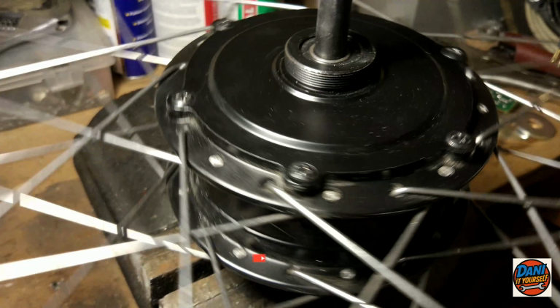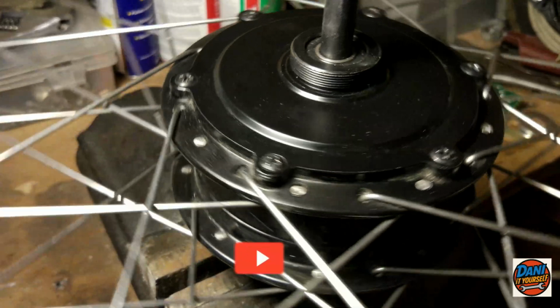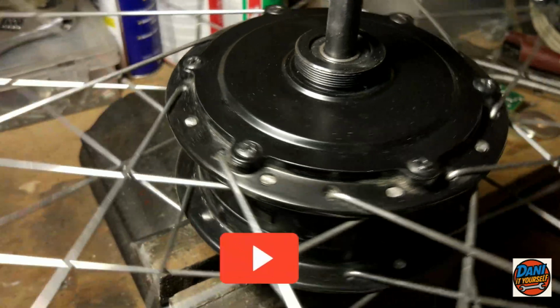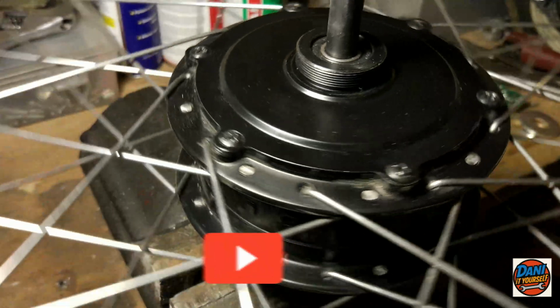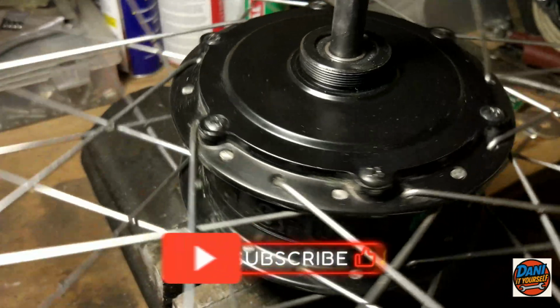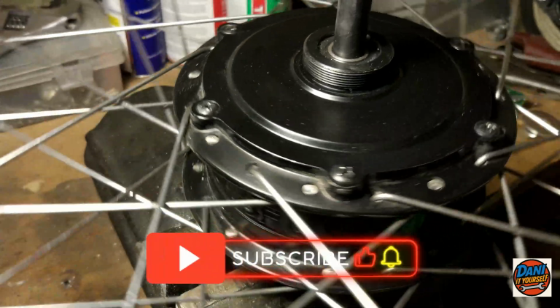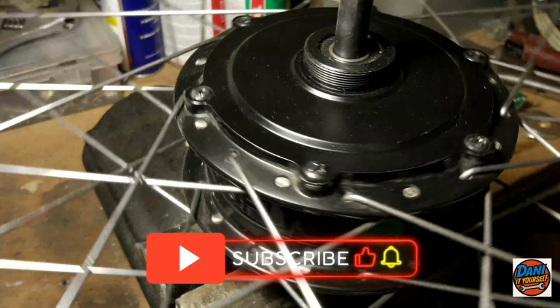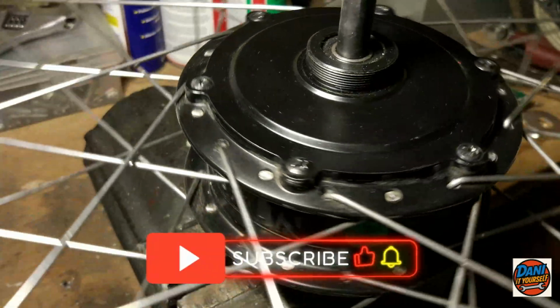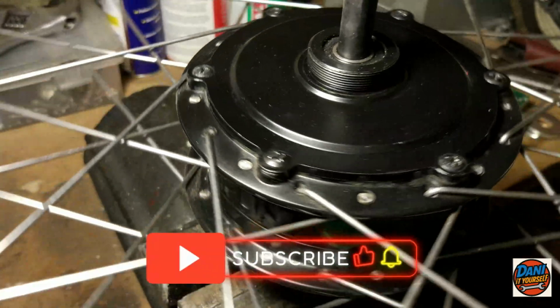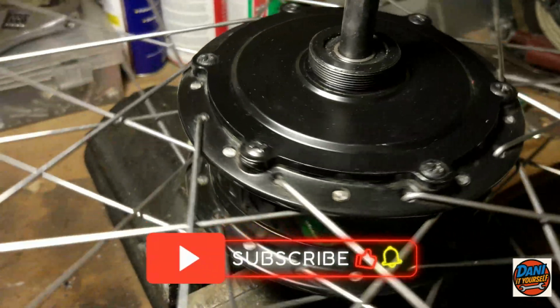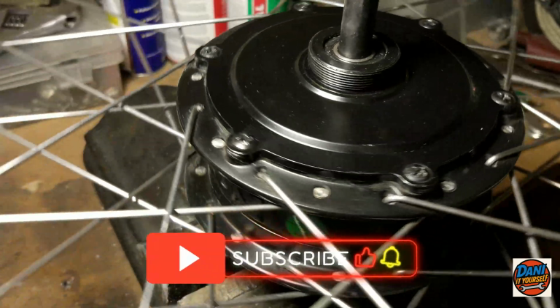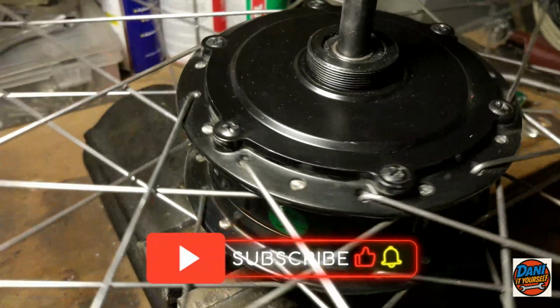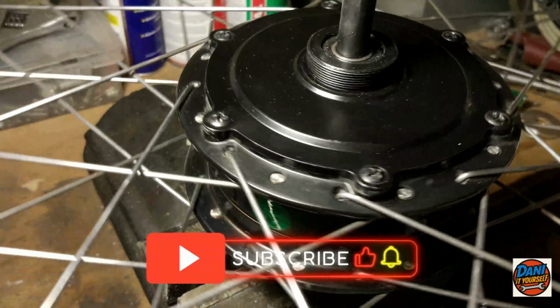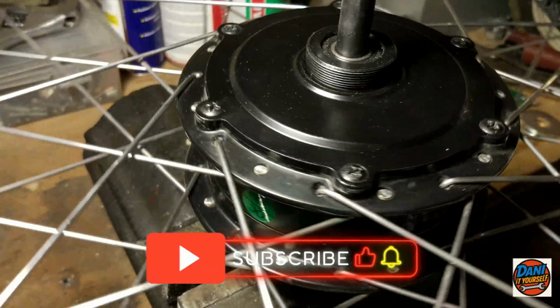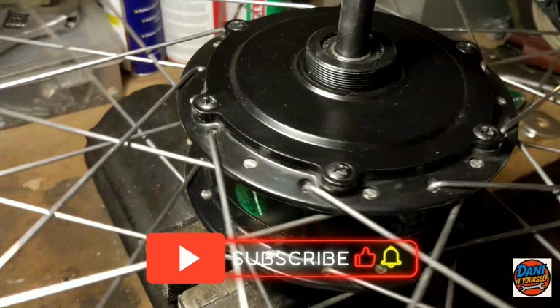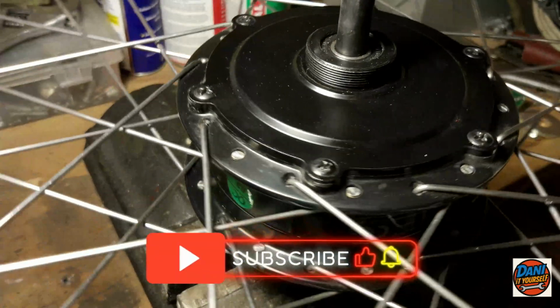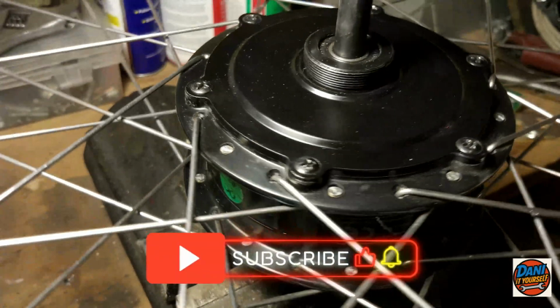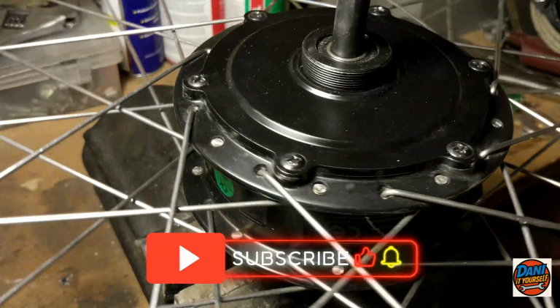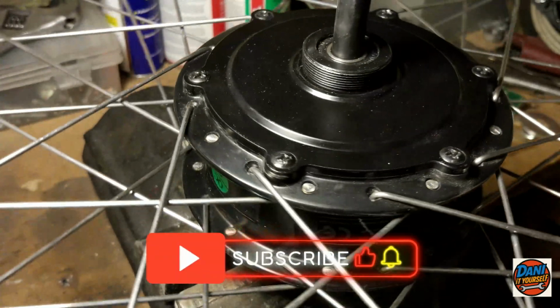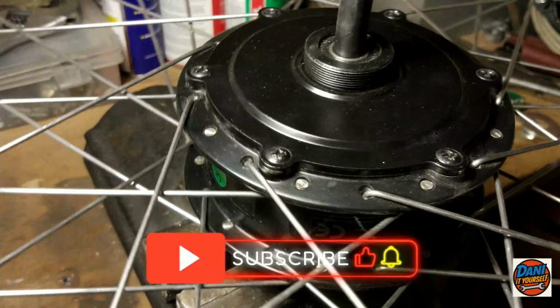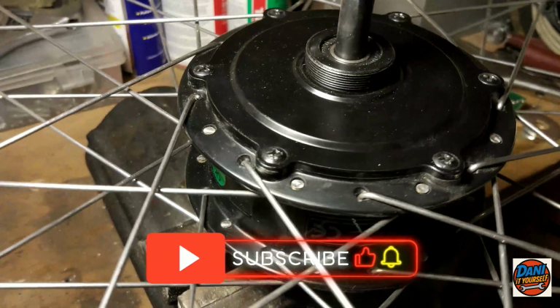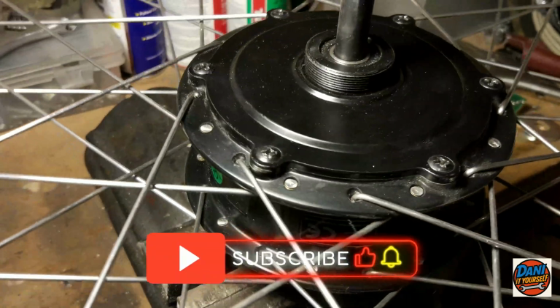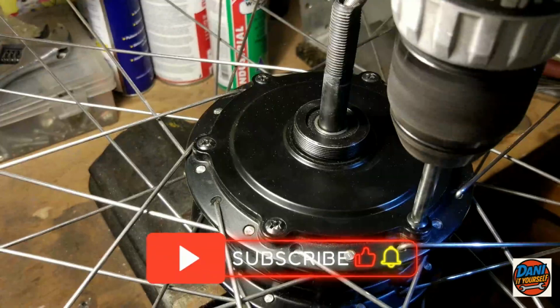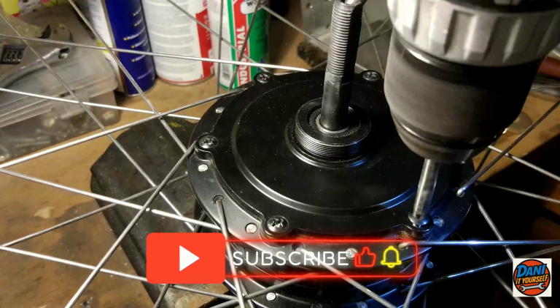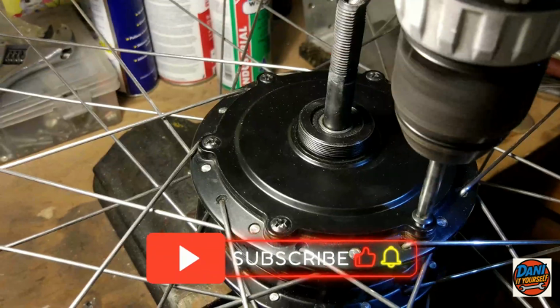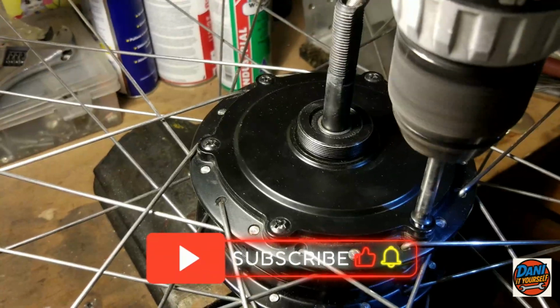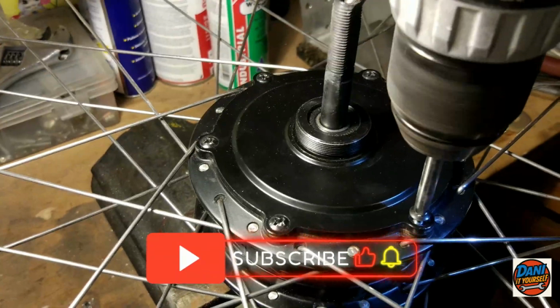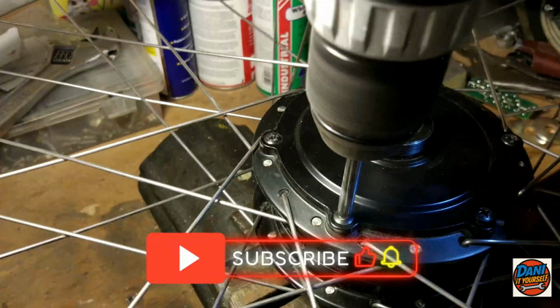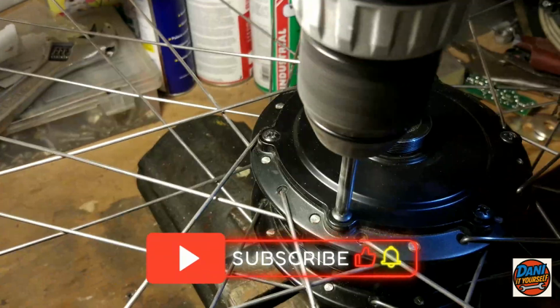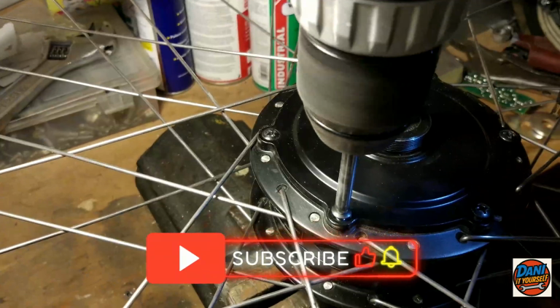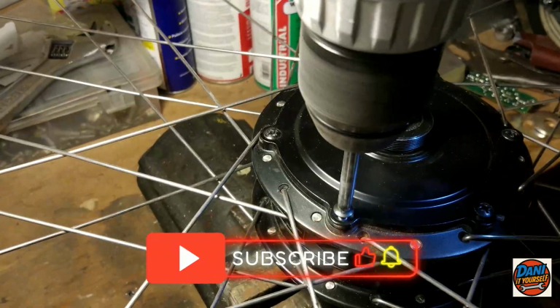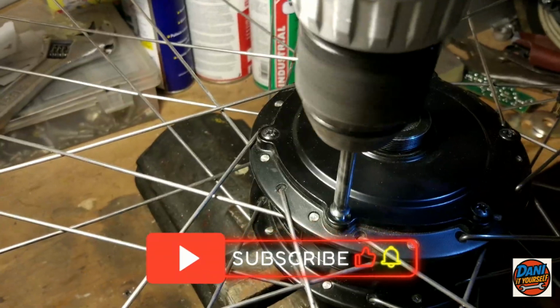In this video, I will show how to add a speed sensor to a hub motor that doesn't have one.